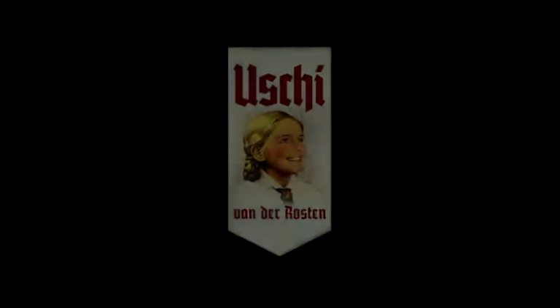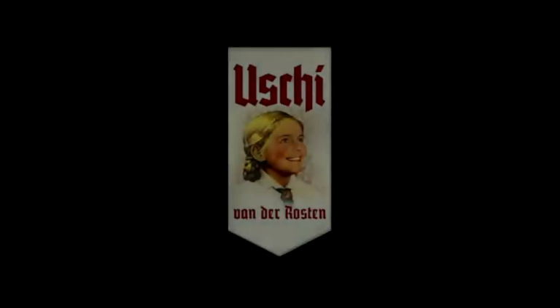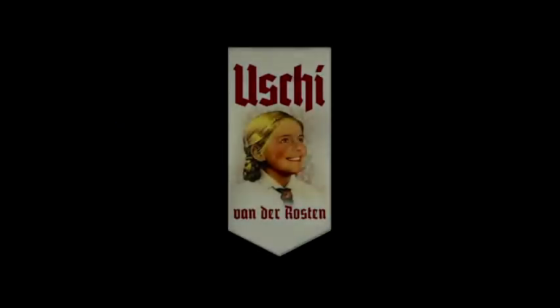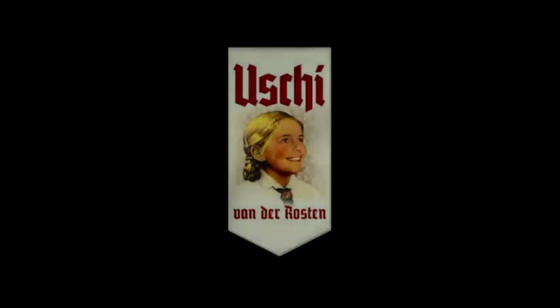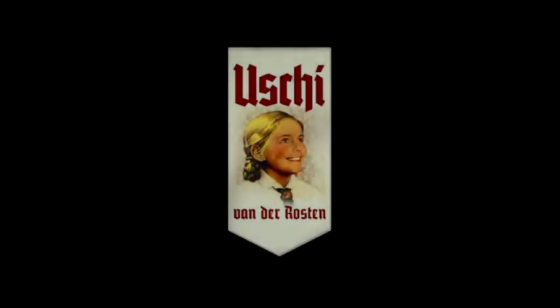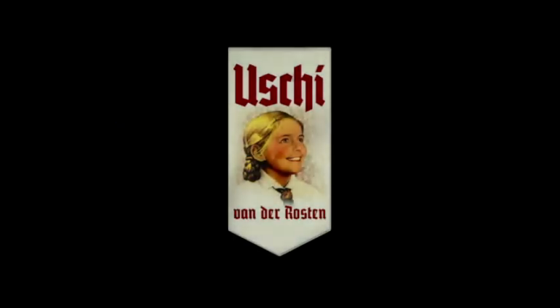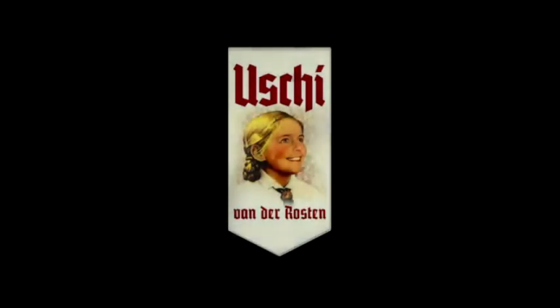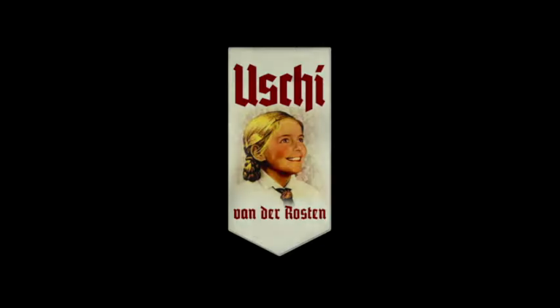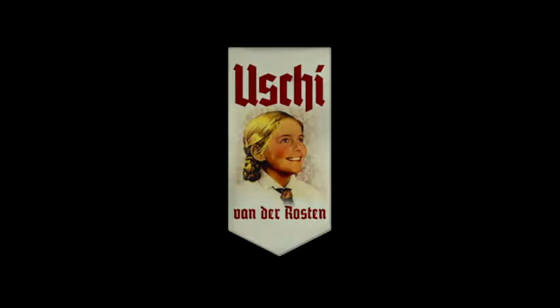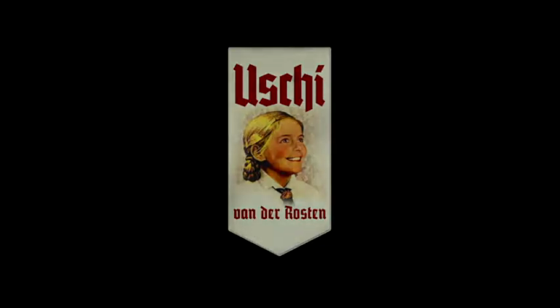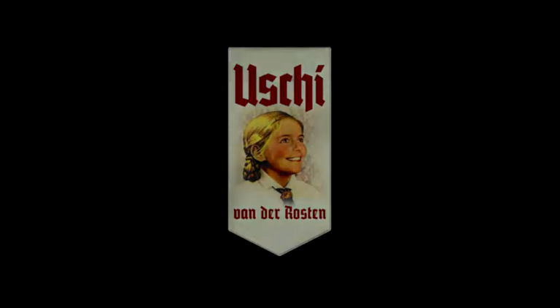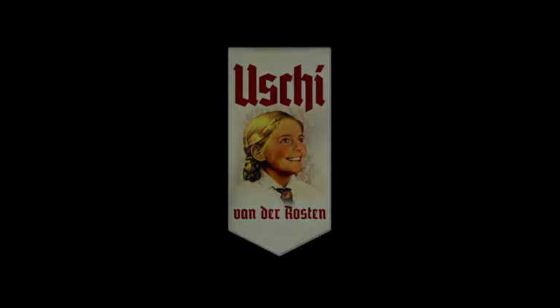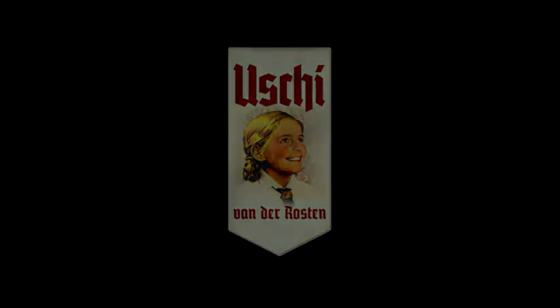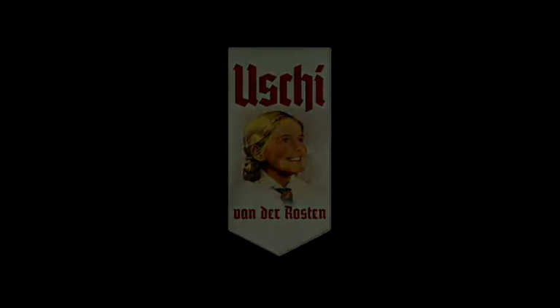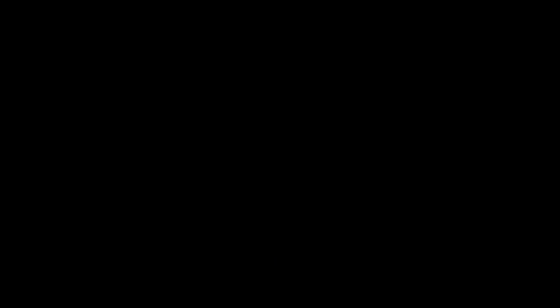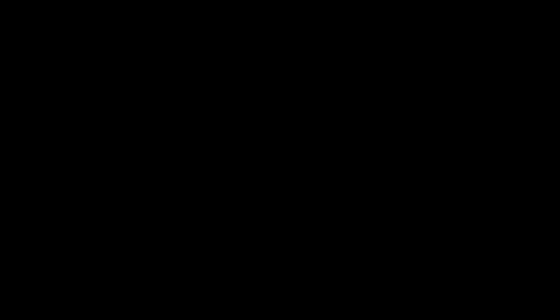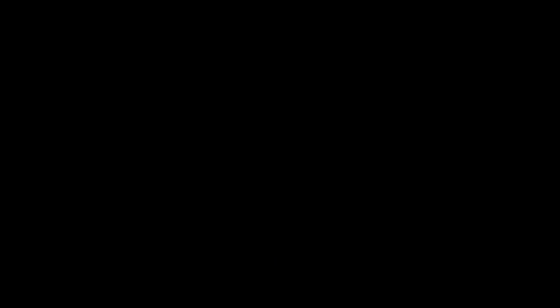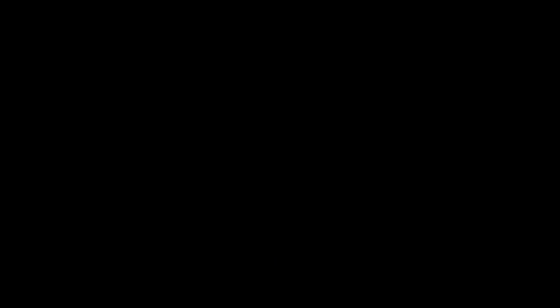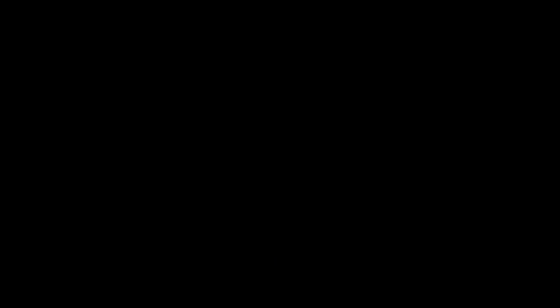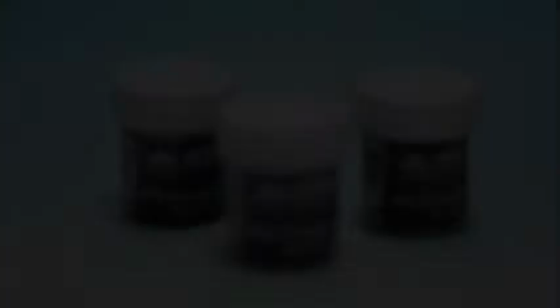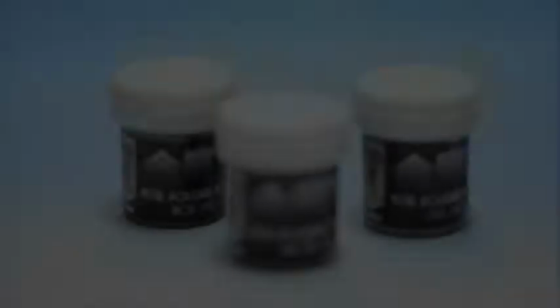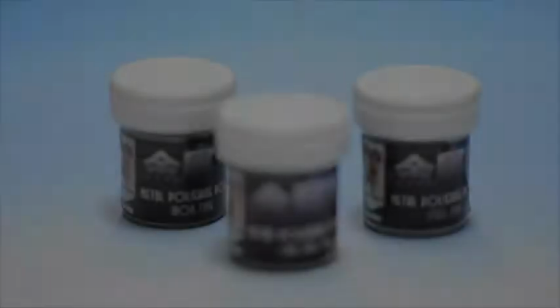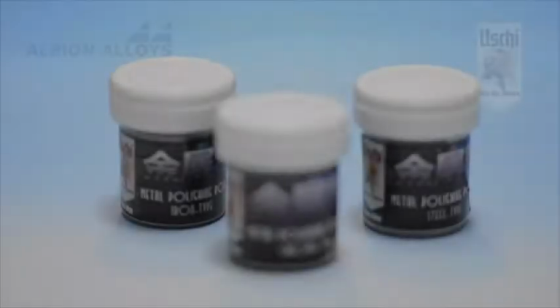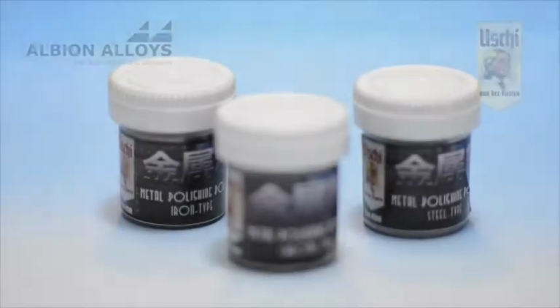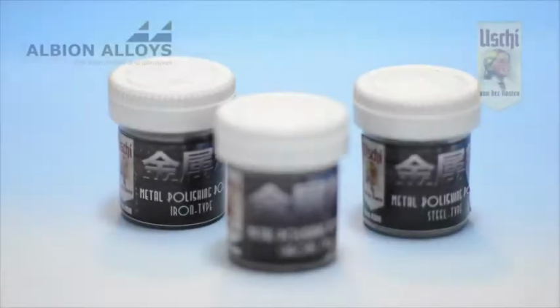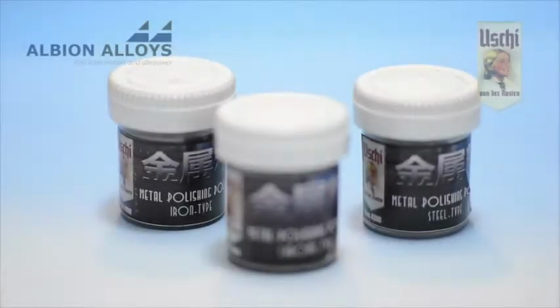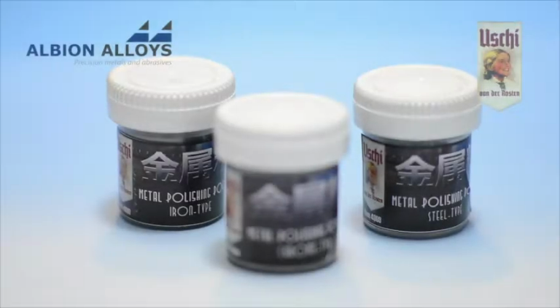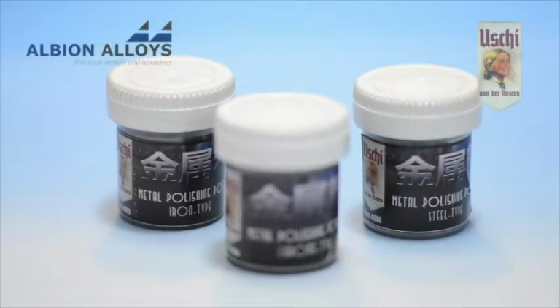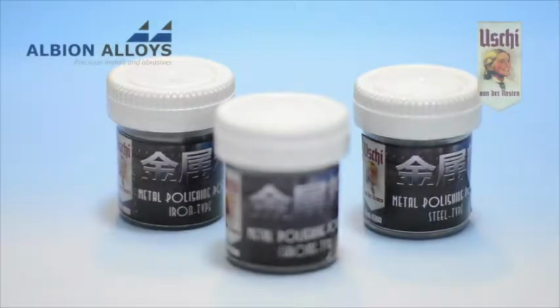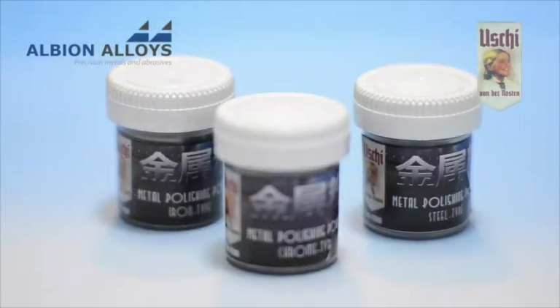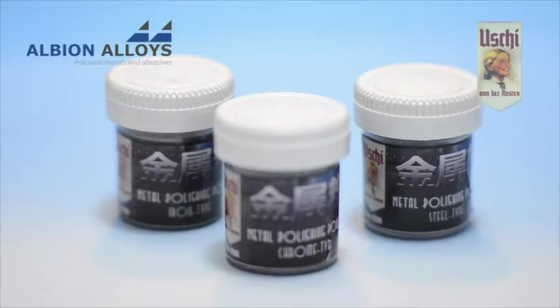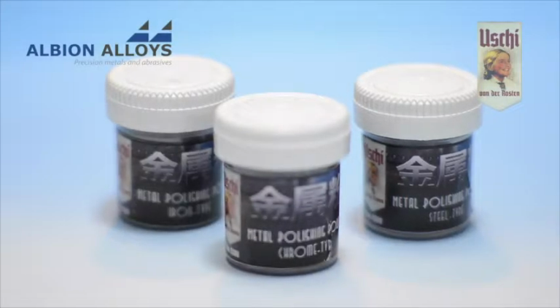Introducing the metal polishing powders from Uschi van der Rosten, available in chrome, steel, and iron.